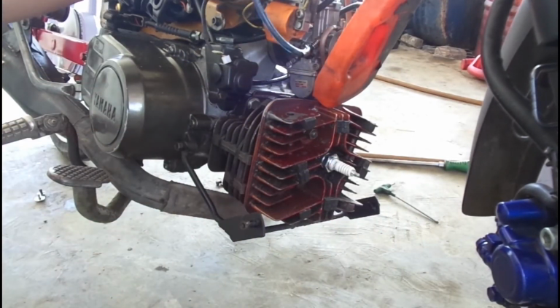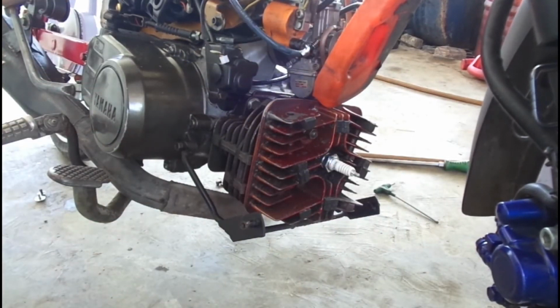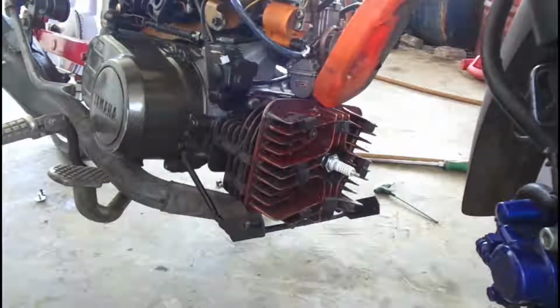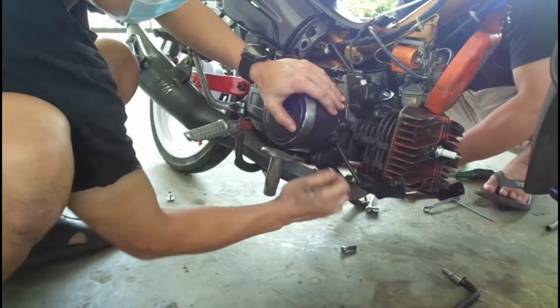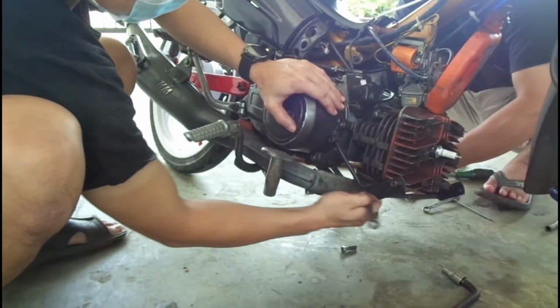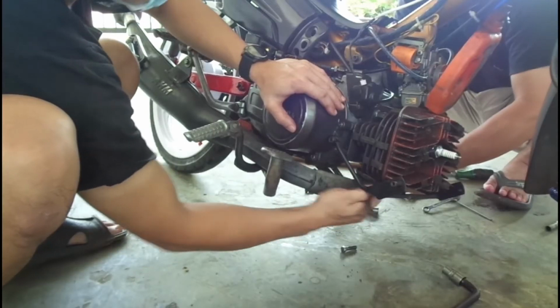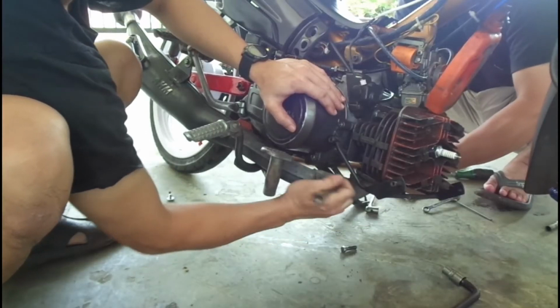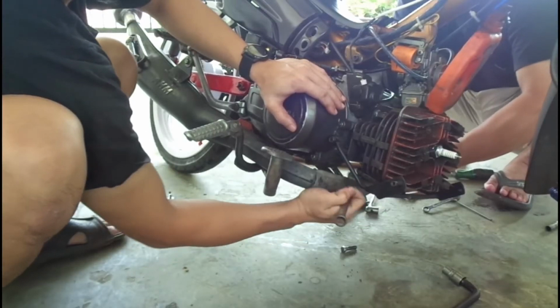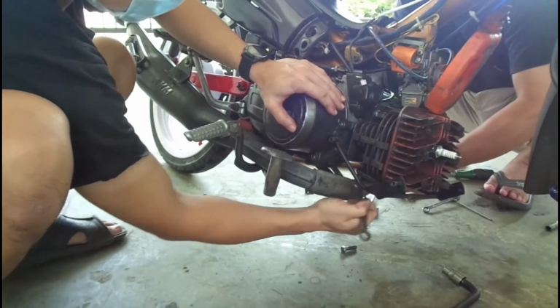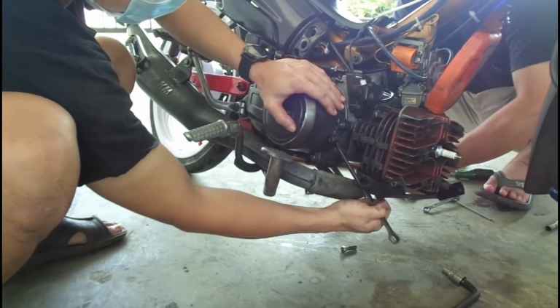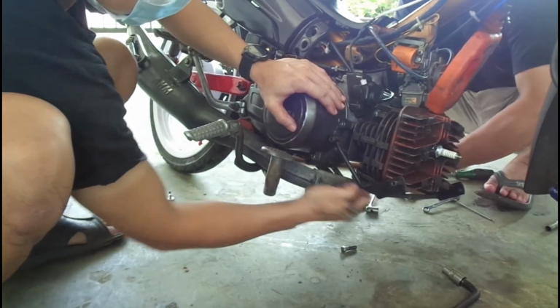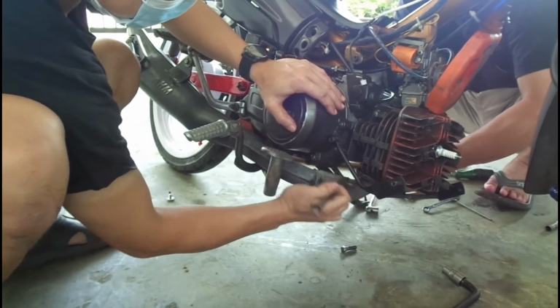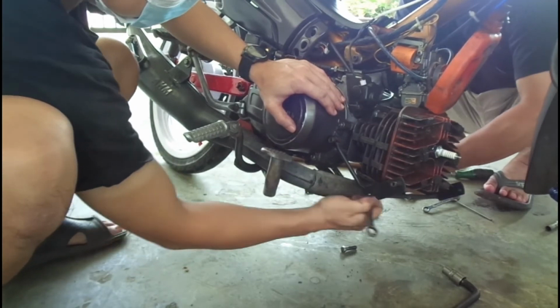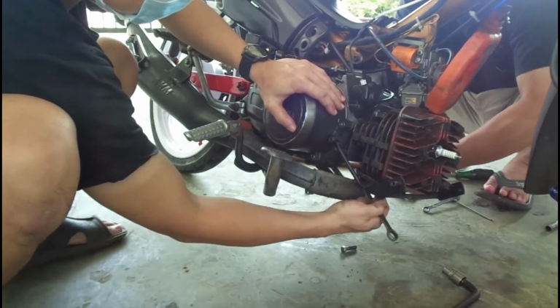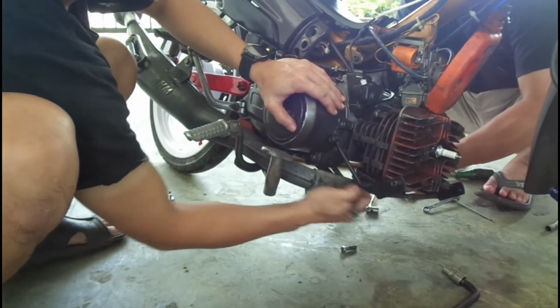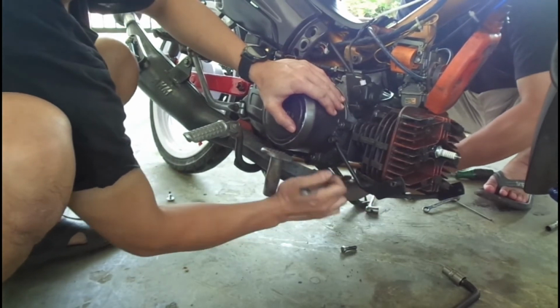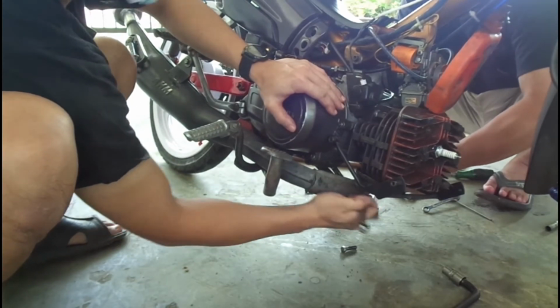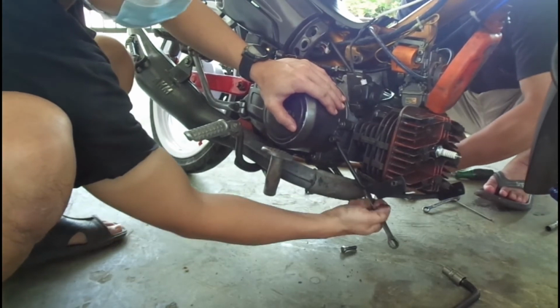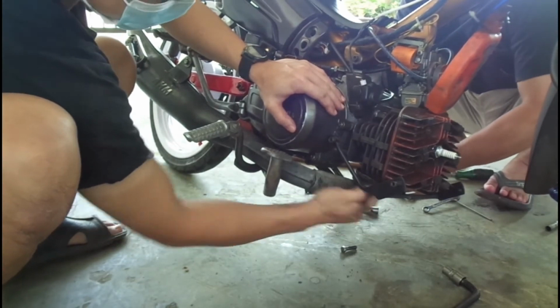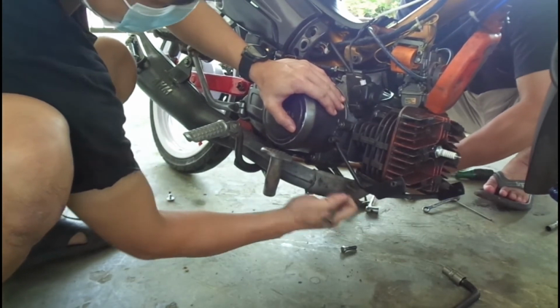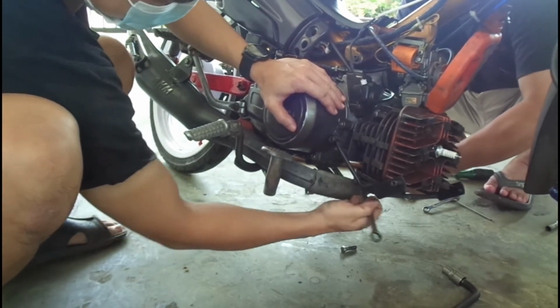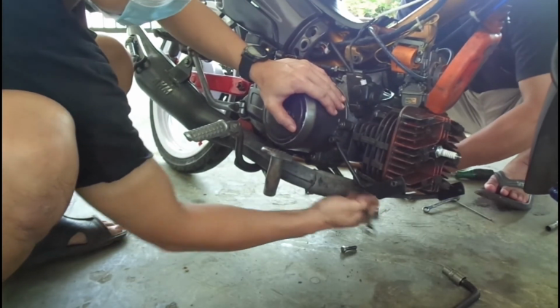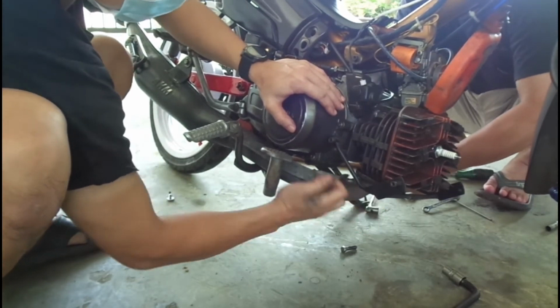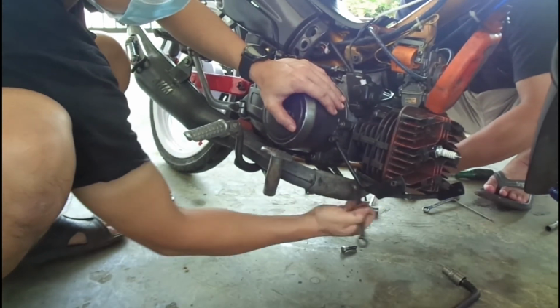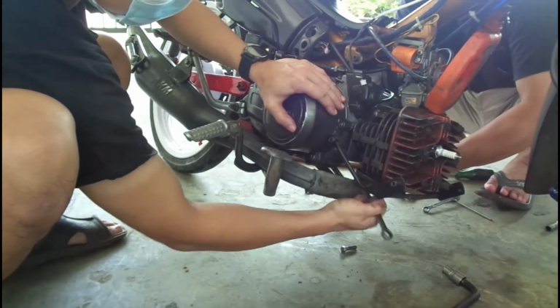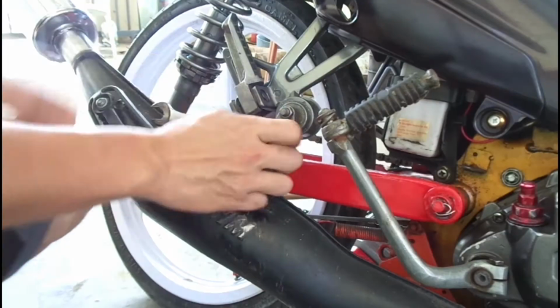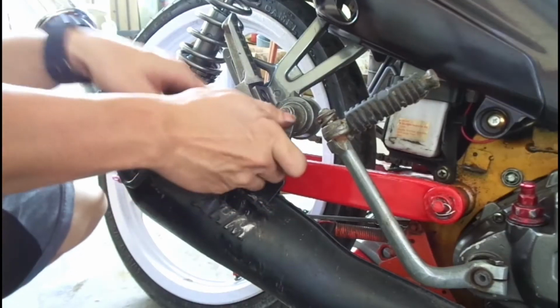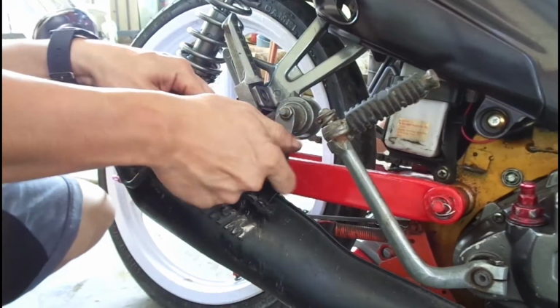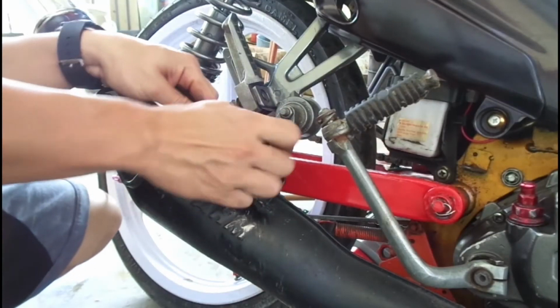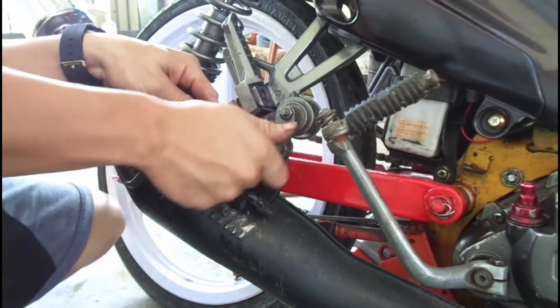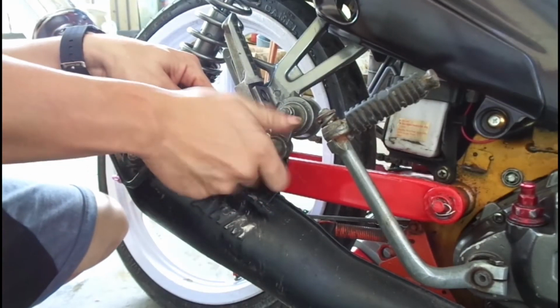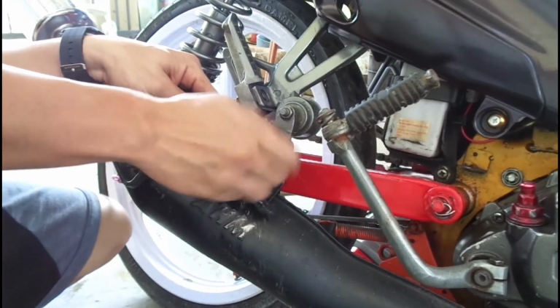这辆摩托的问题比较大的可能是它的气缸有磨损。现在要做的事情就是先把它的气缸拆下来检查。